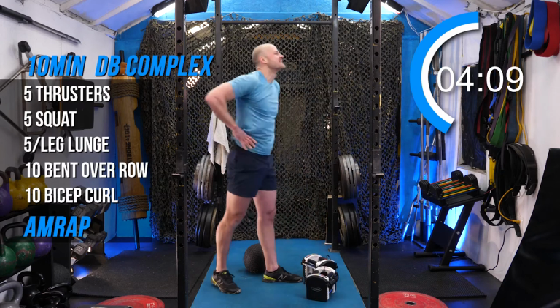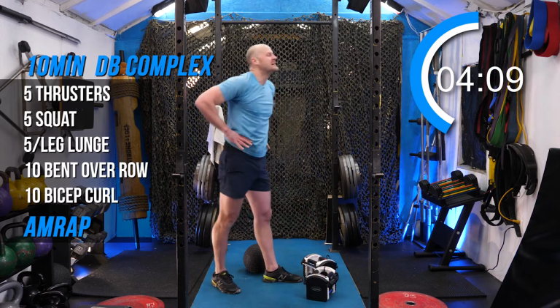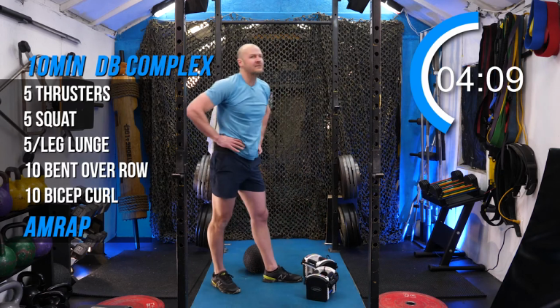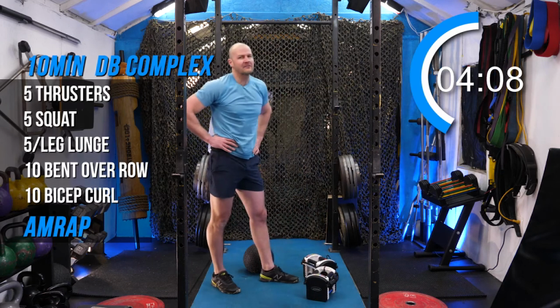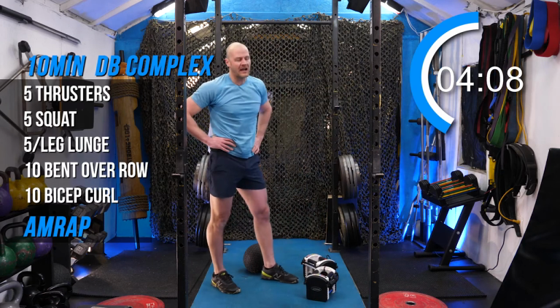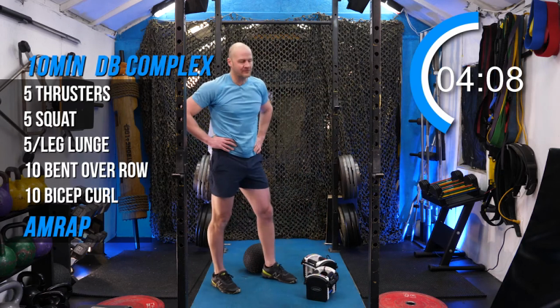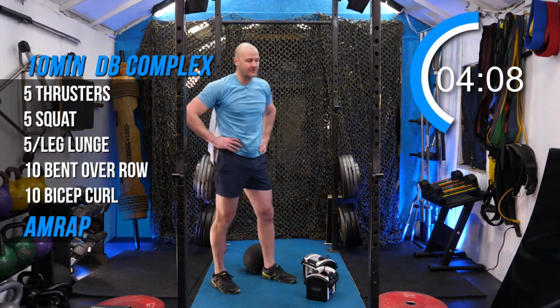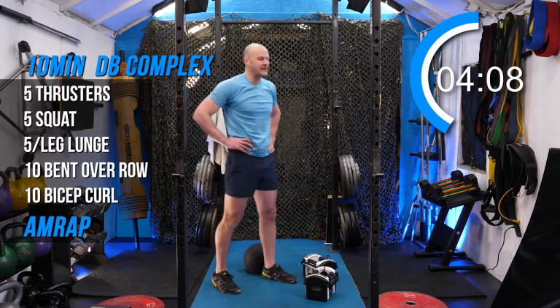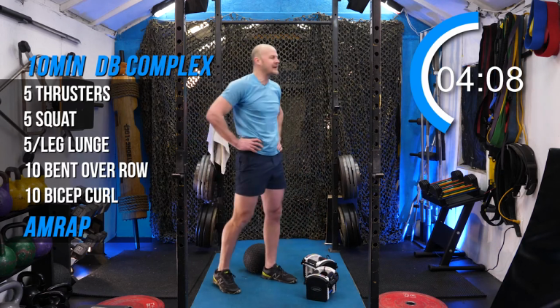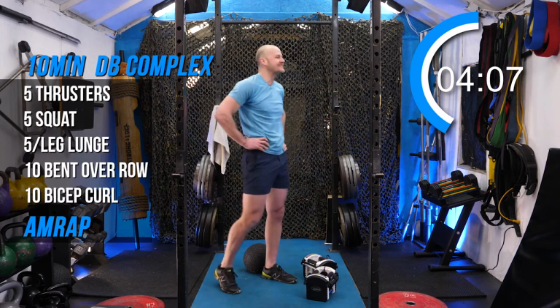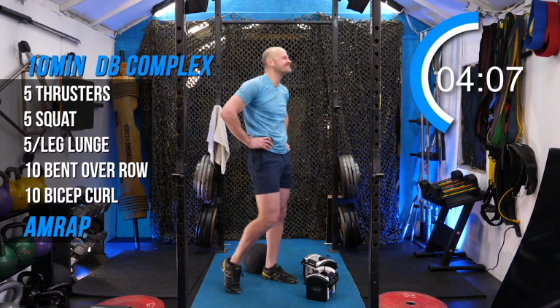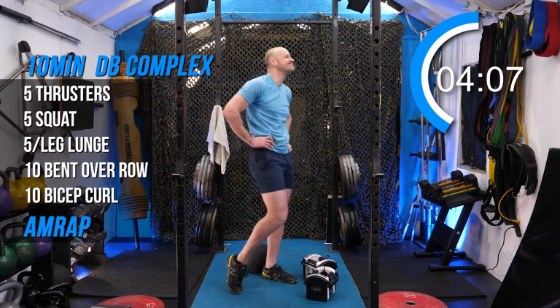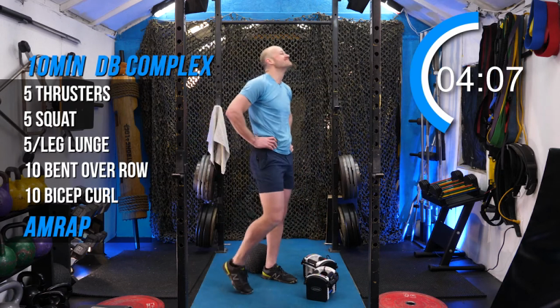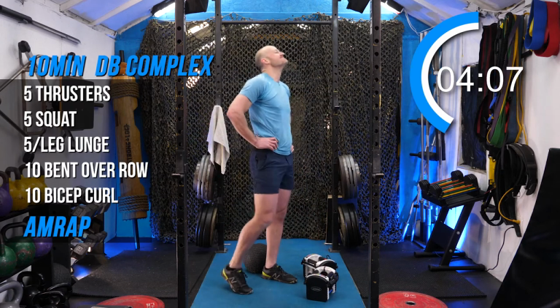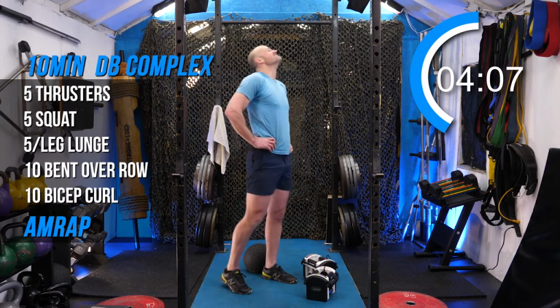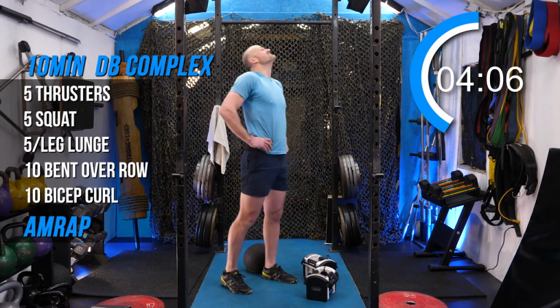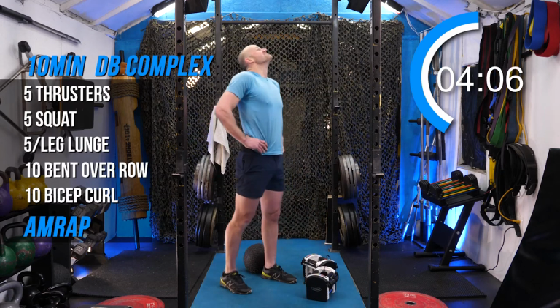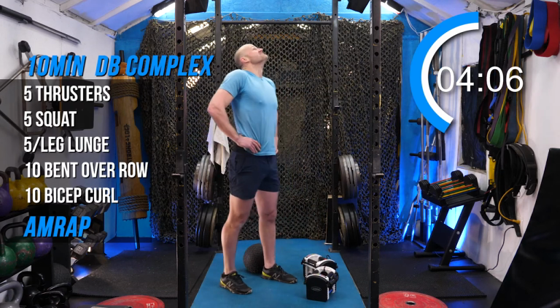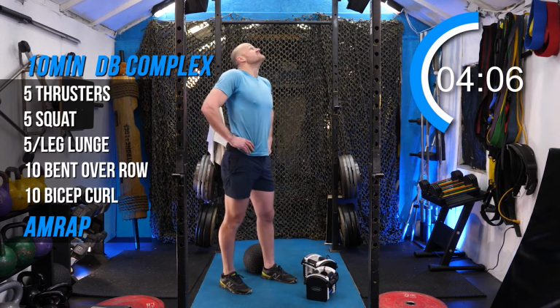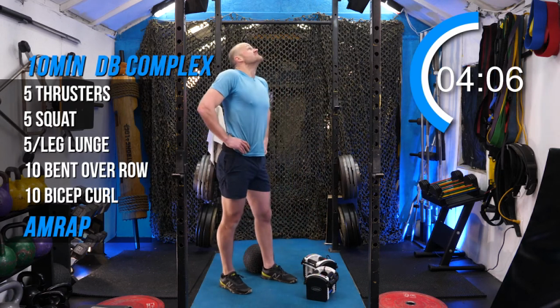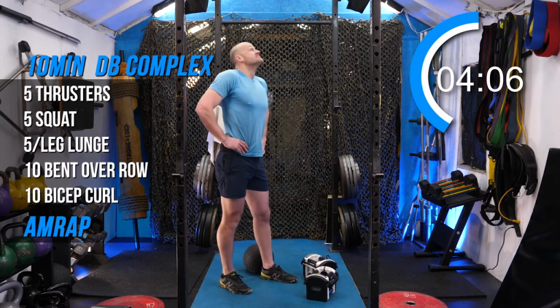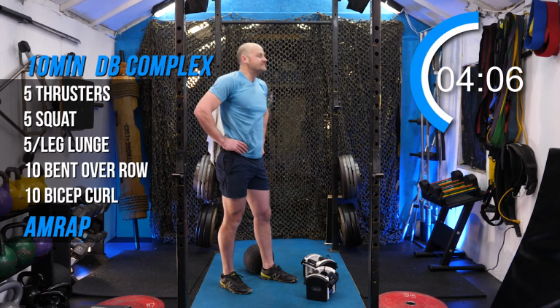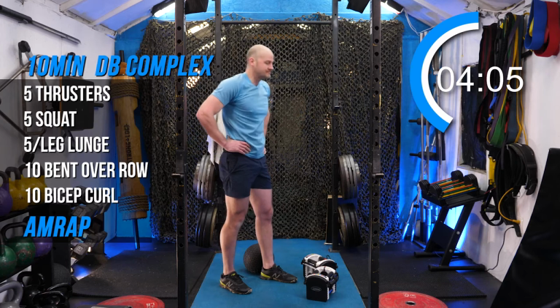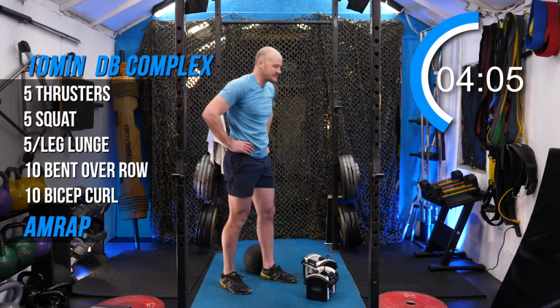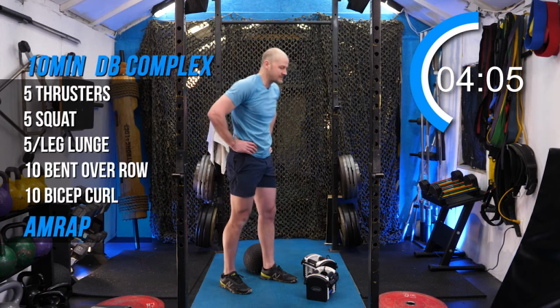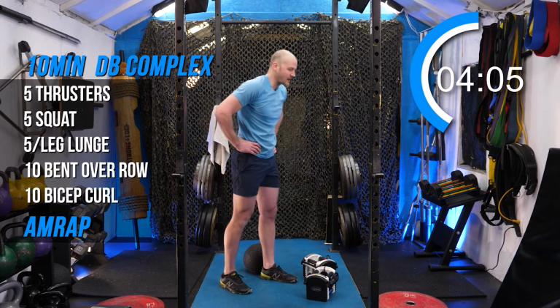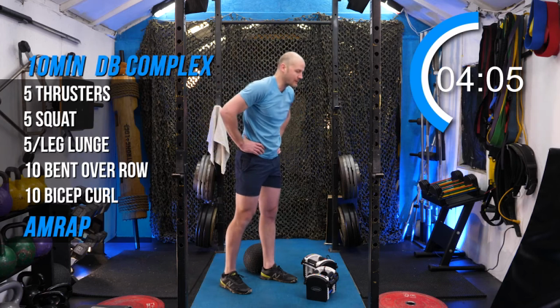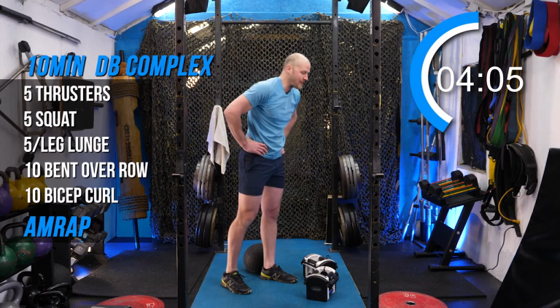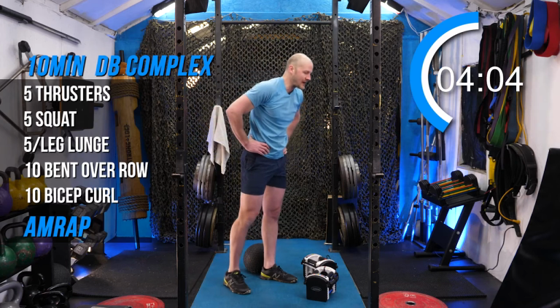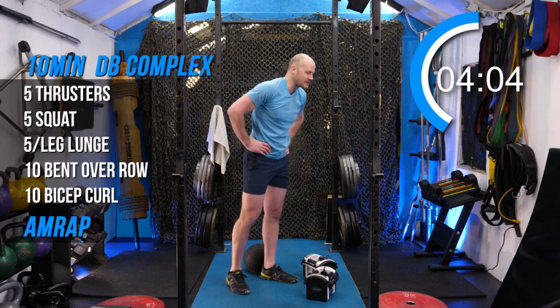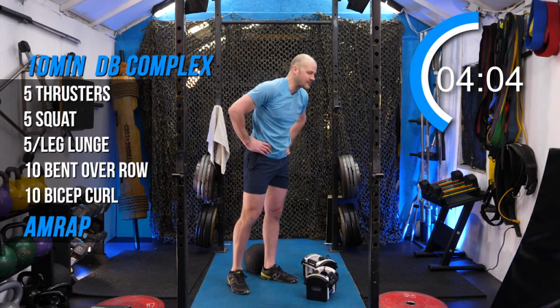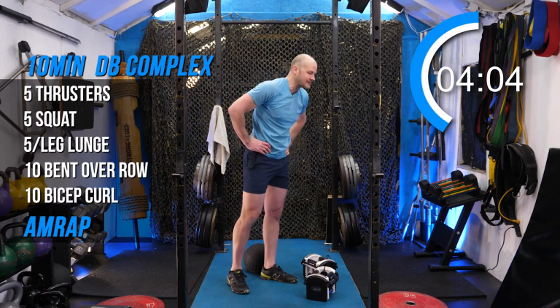Five rounds down for me. Get the heart rate back a little bit.